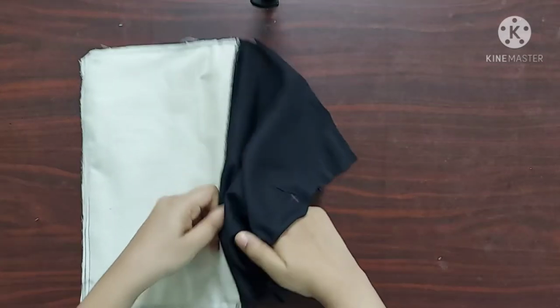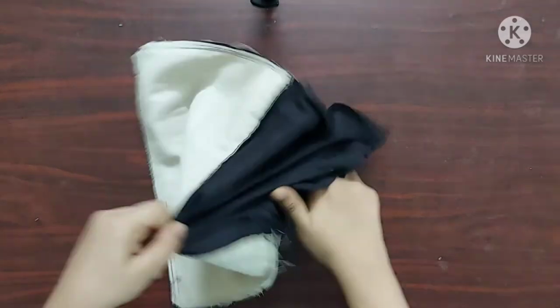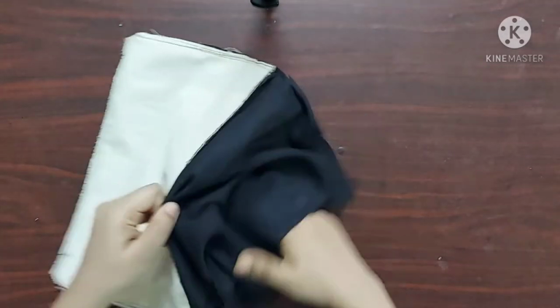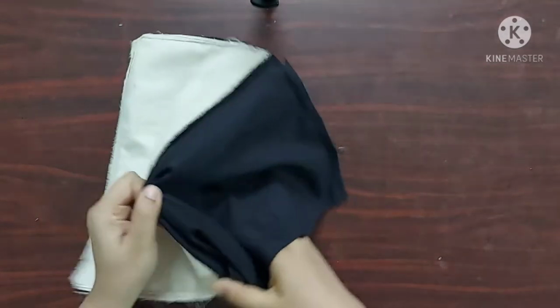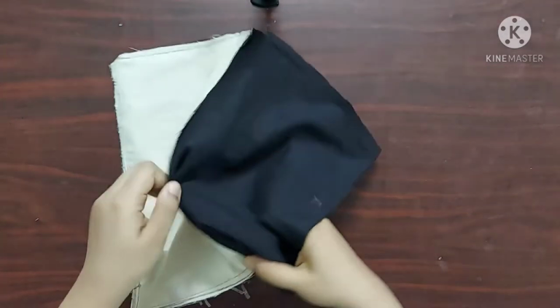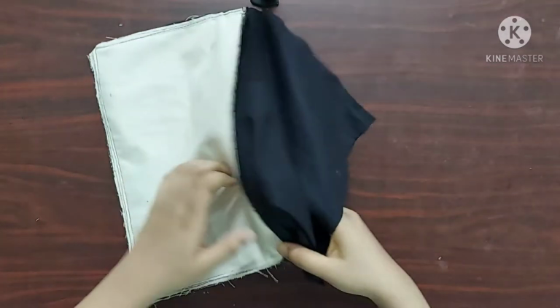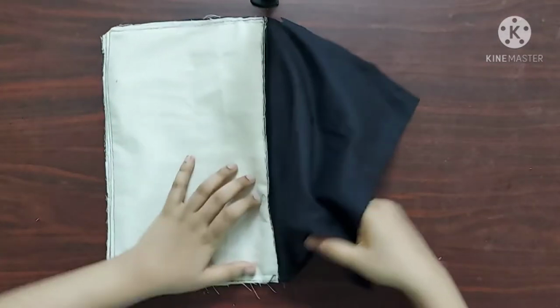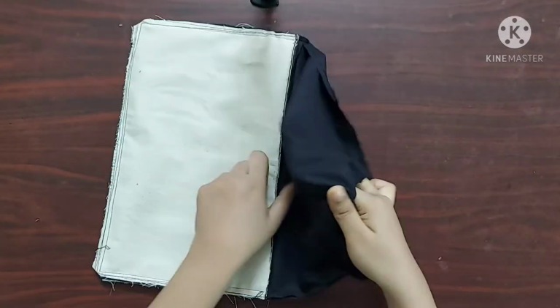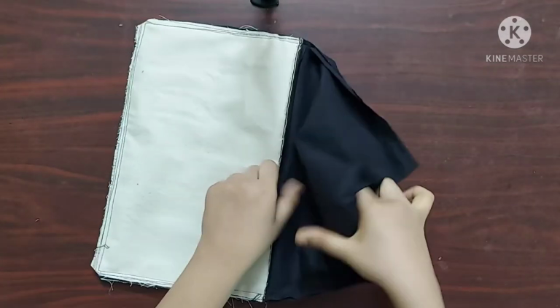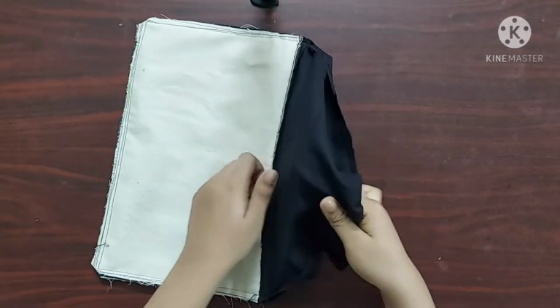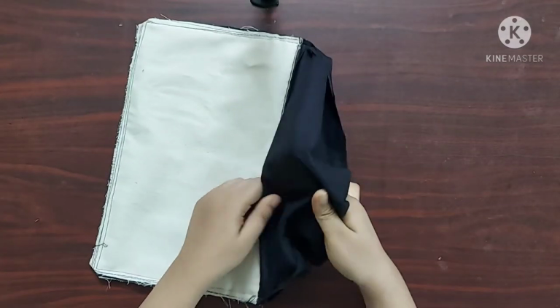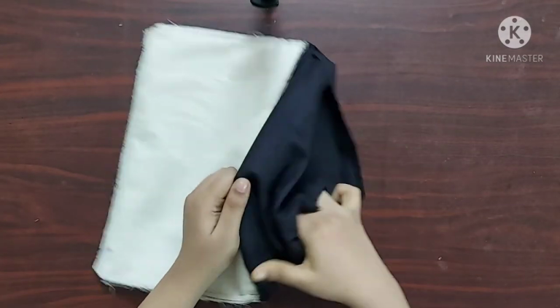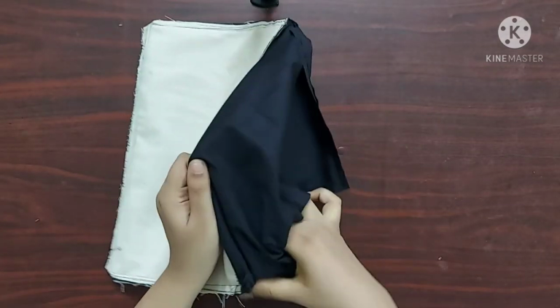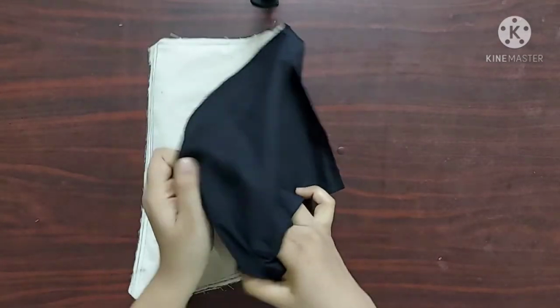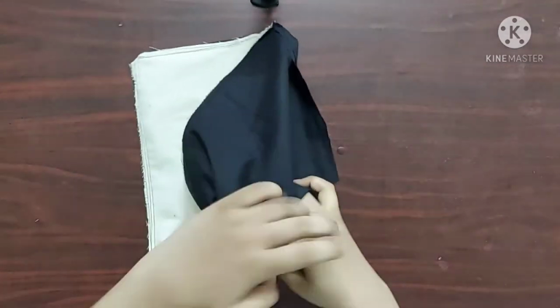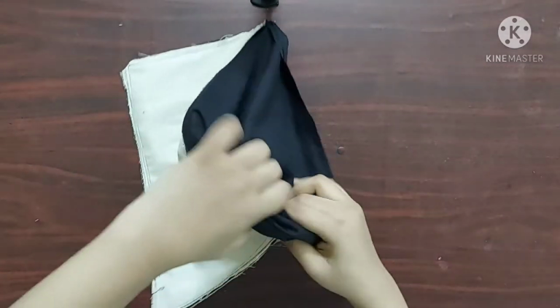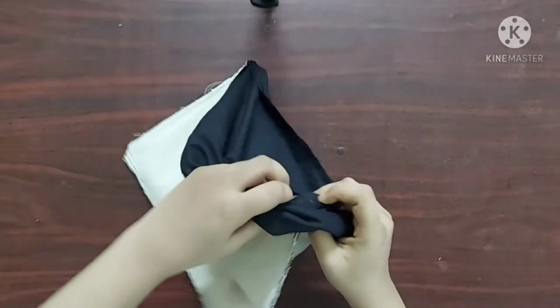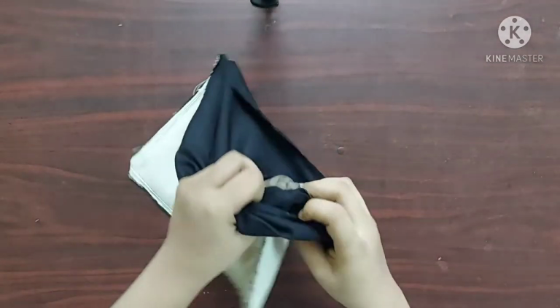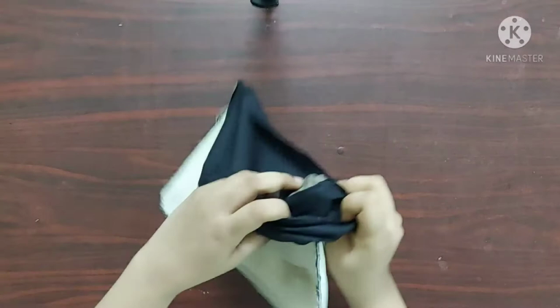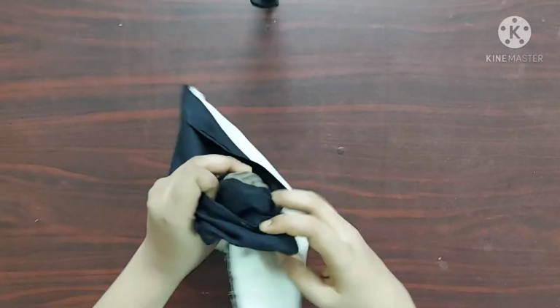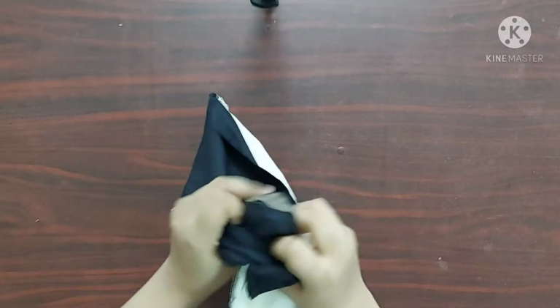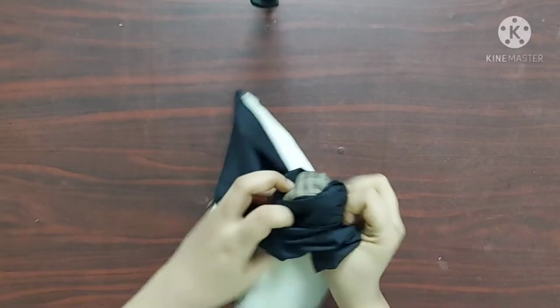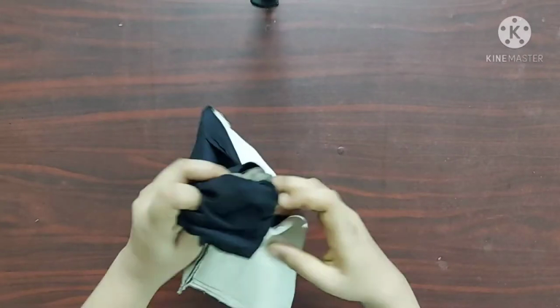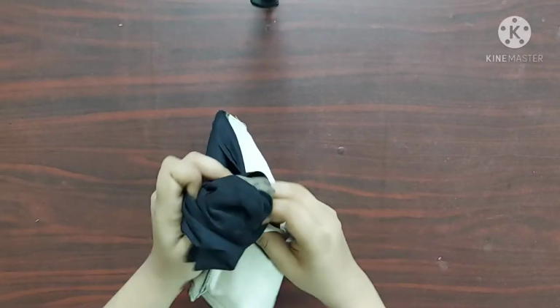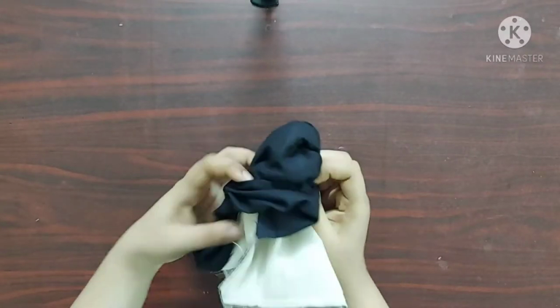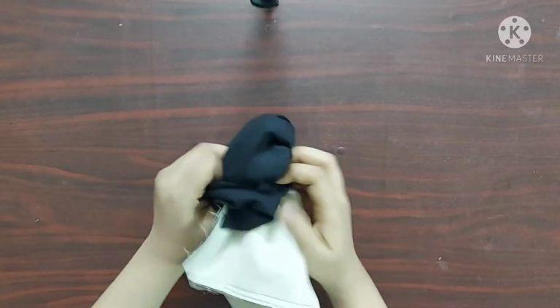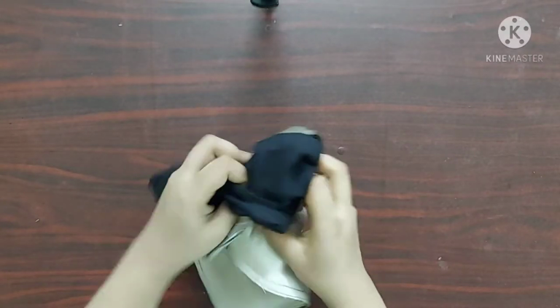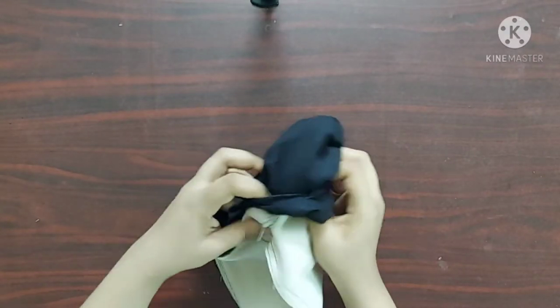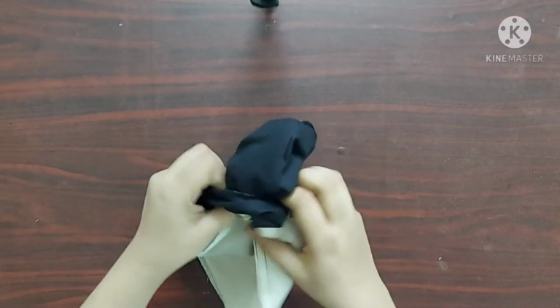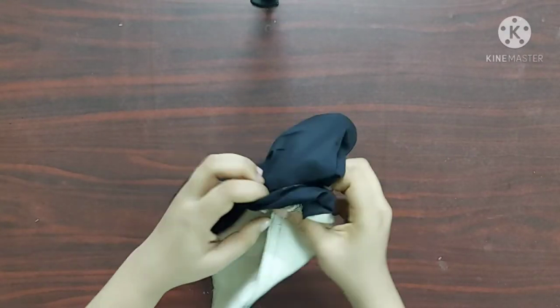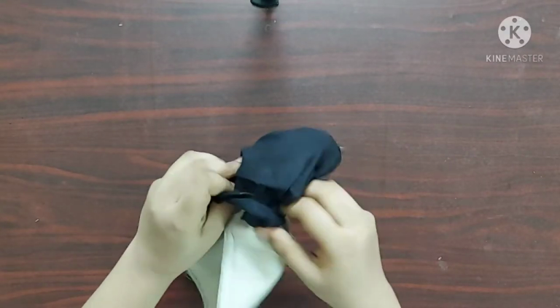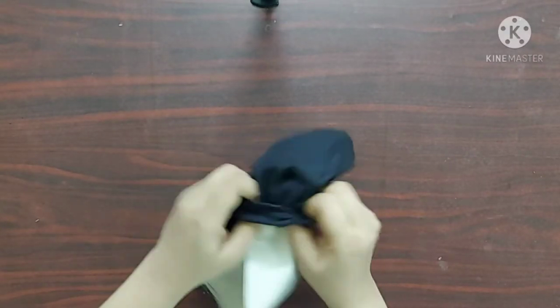Now through this space I am going to turn the right side of the fabric outwards.